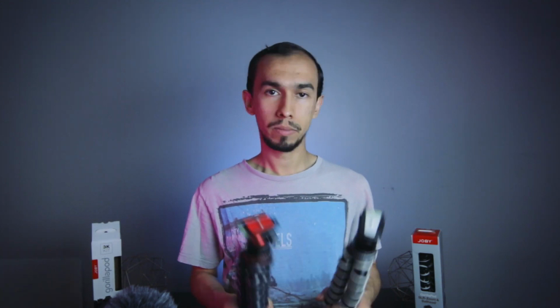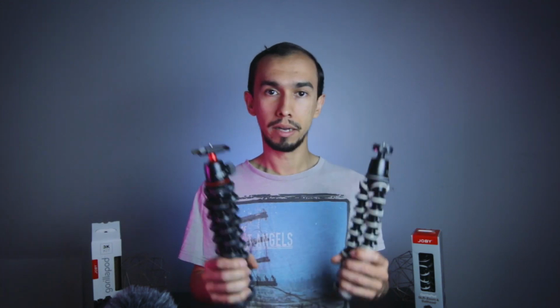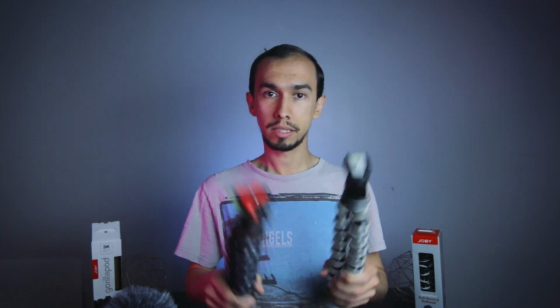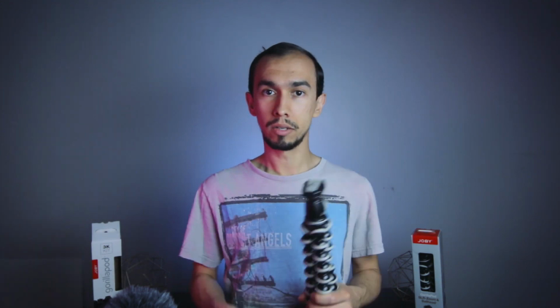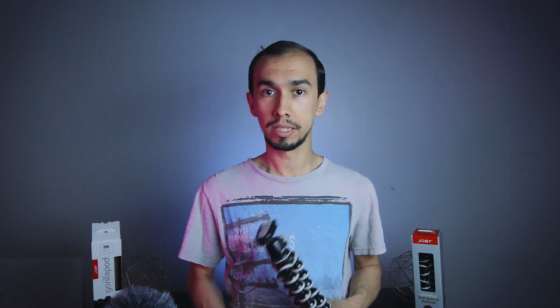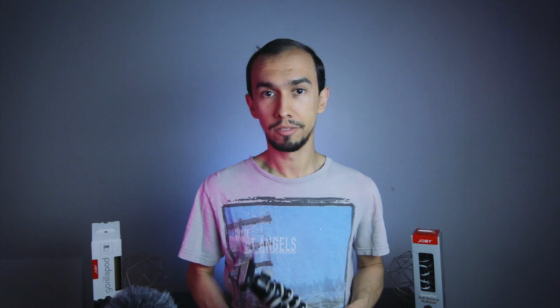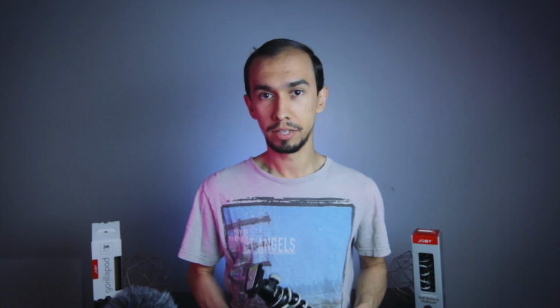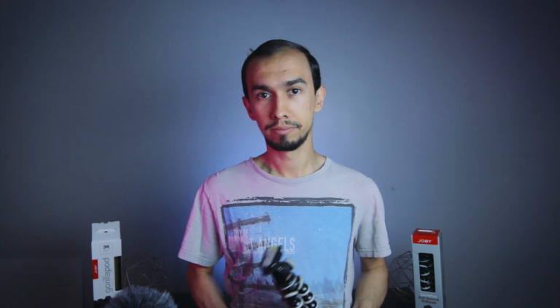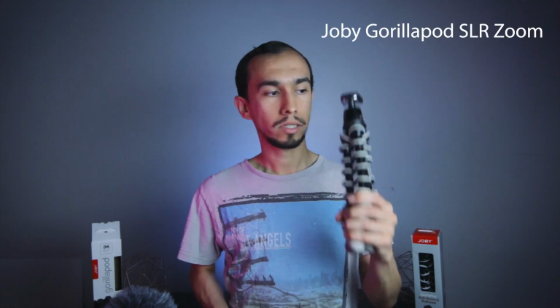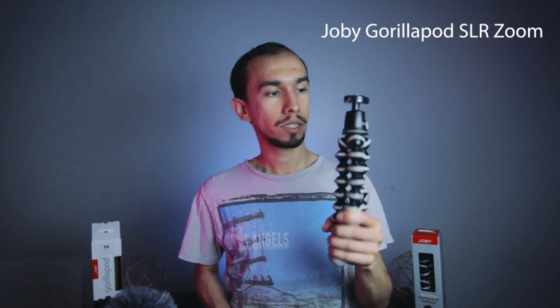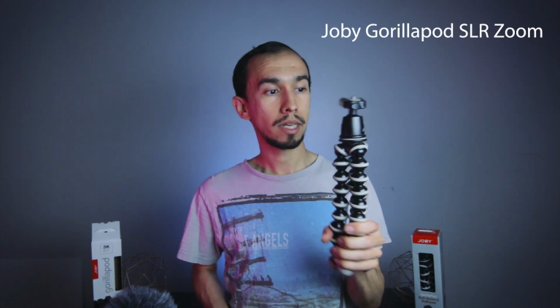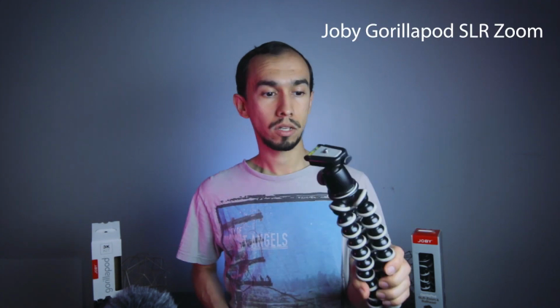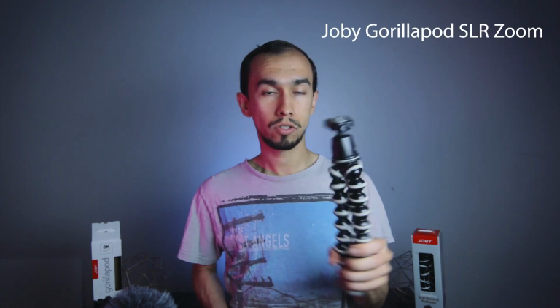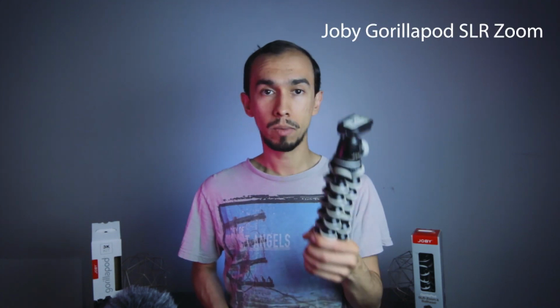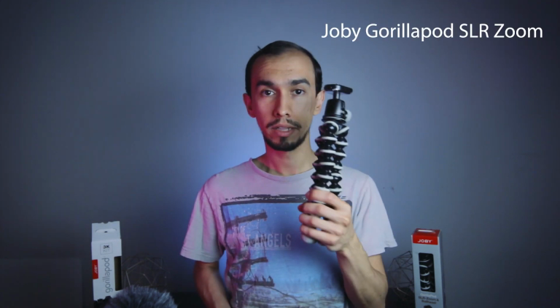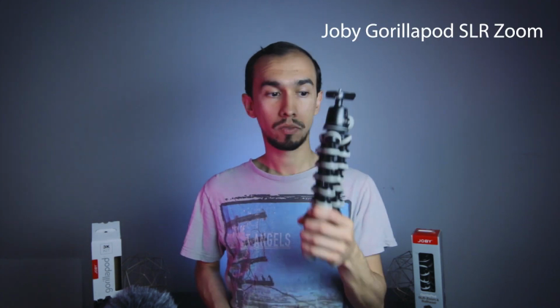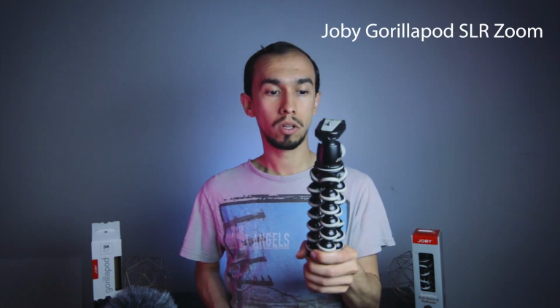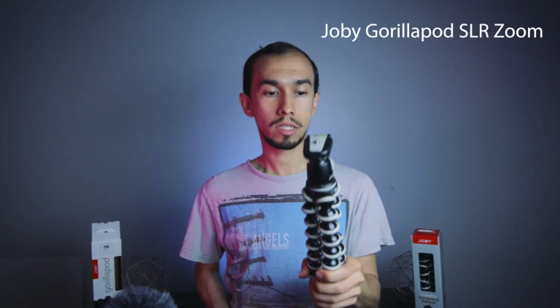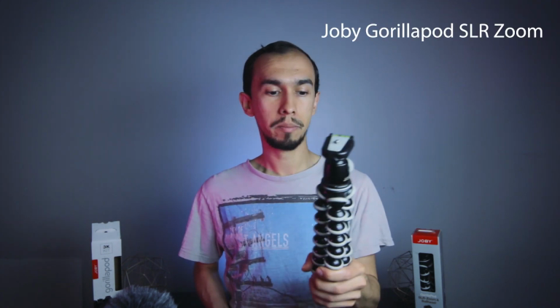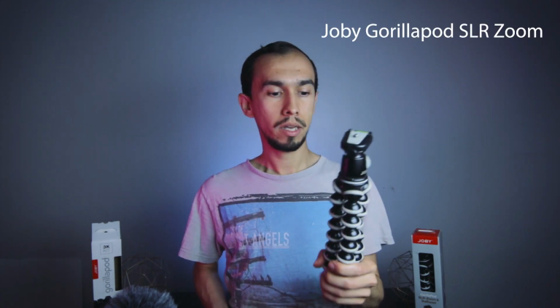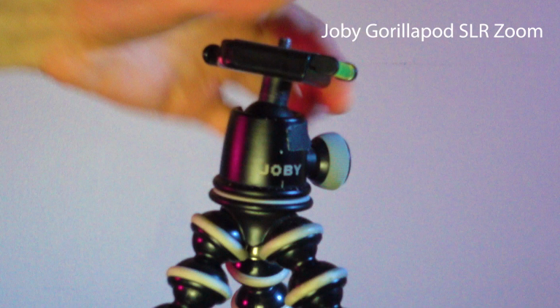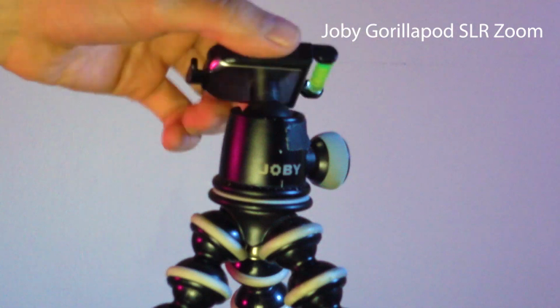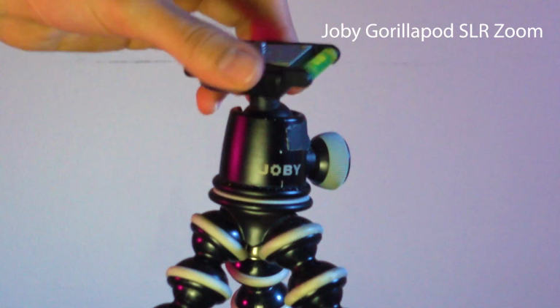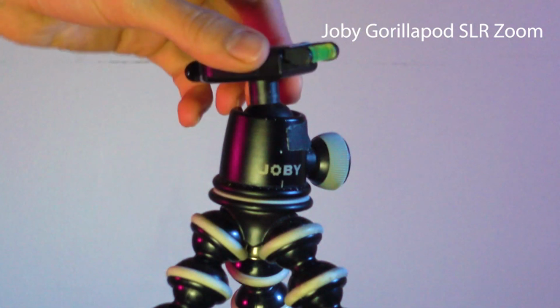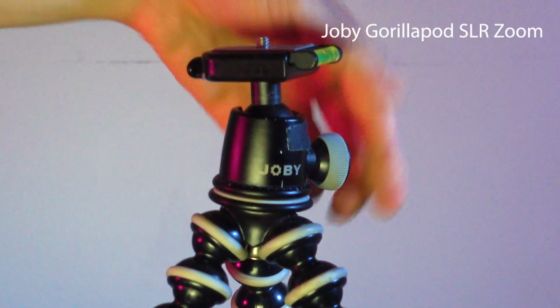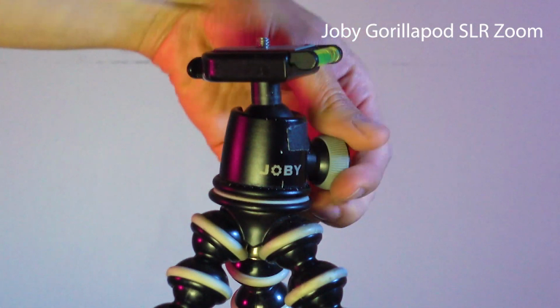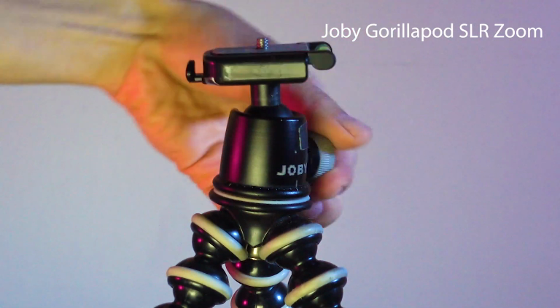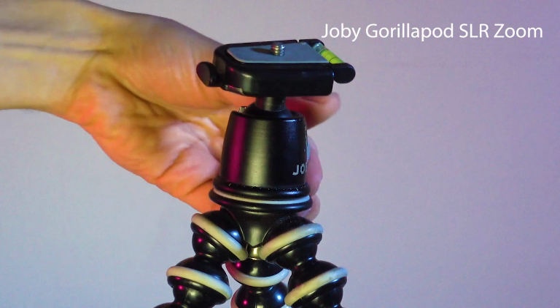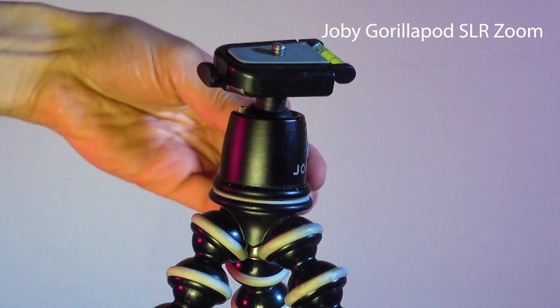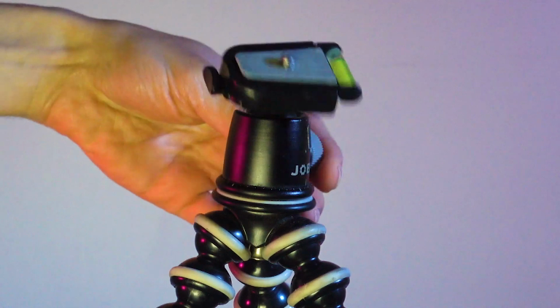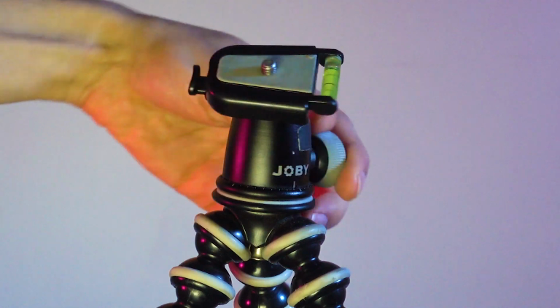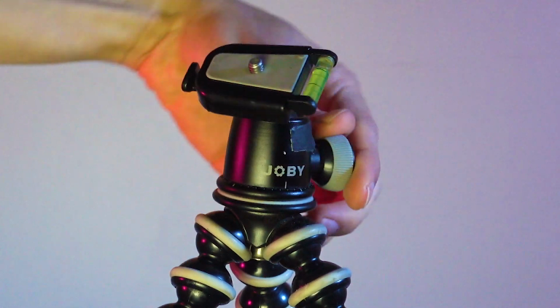So let's go into the rest of the video. This is the SLR Zoom. I've had this for a long time — it has been a workhorse of mine.